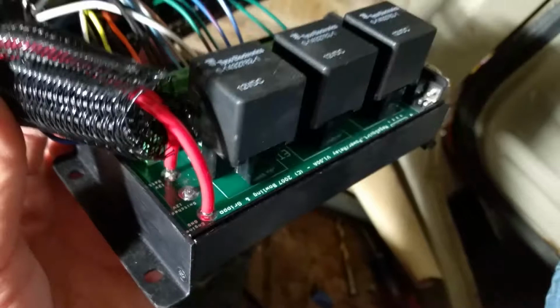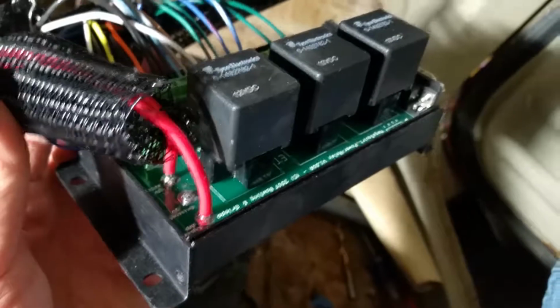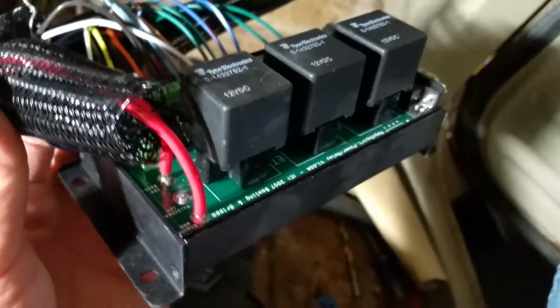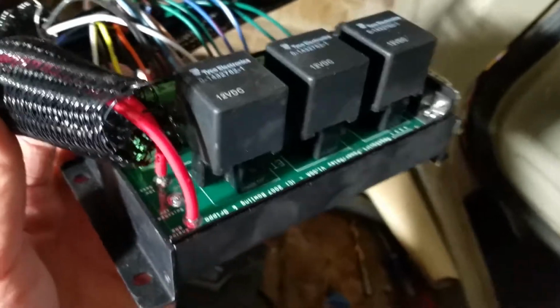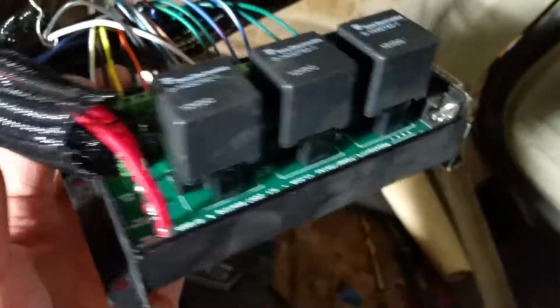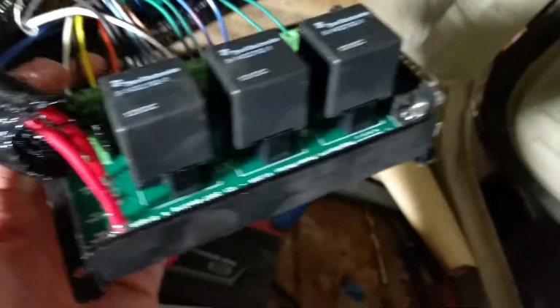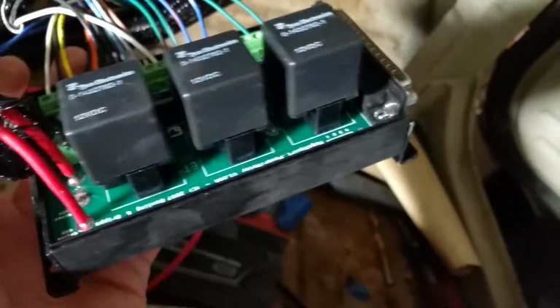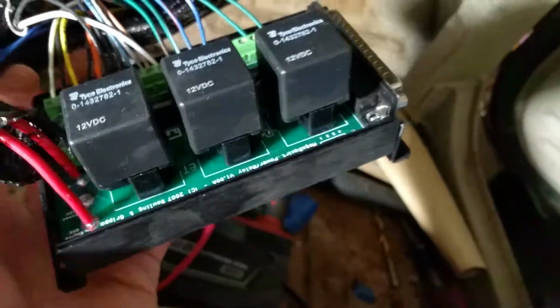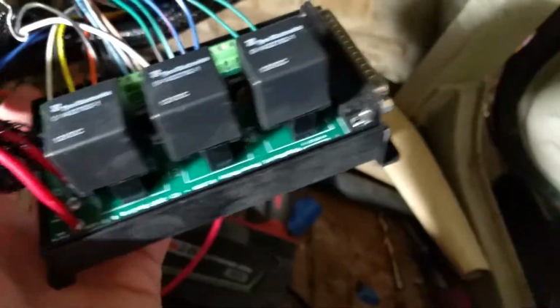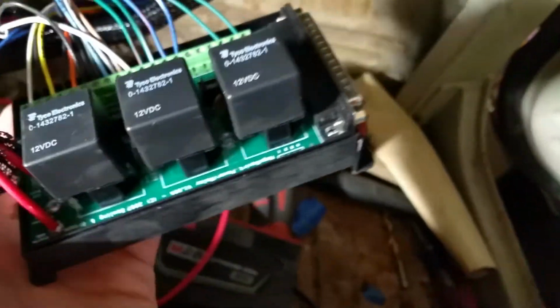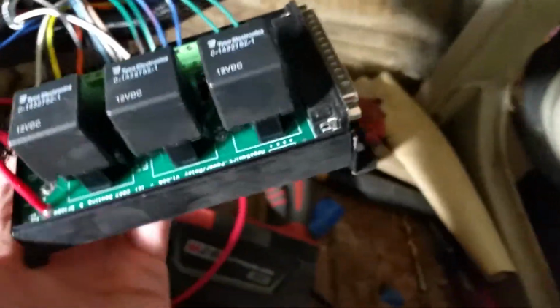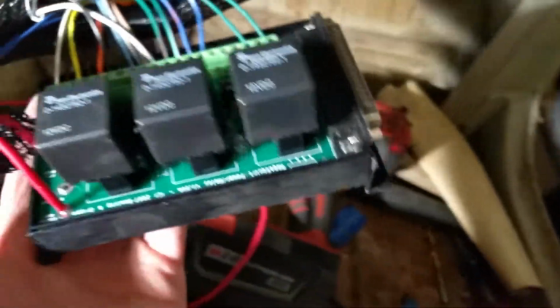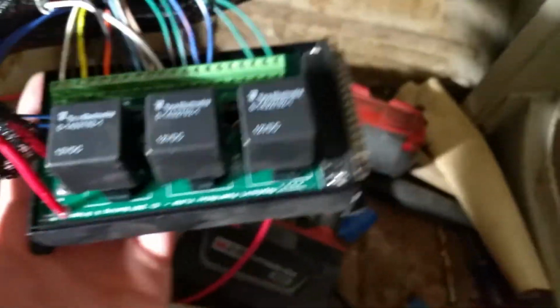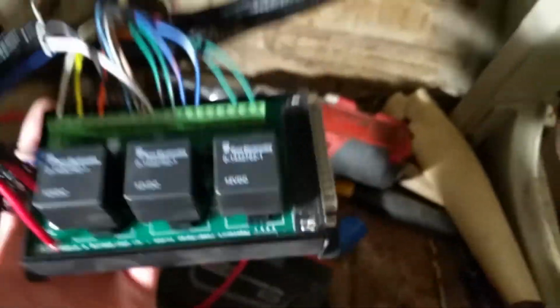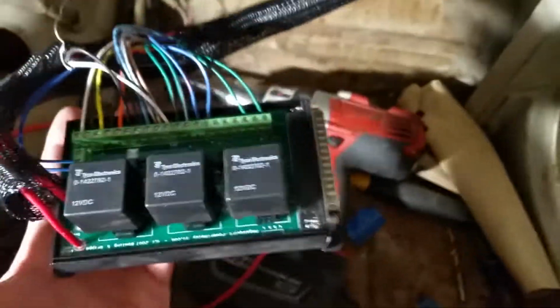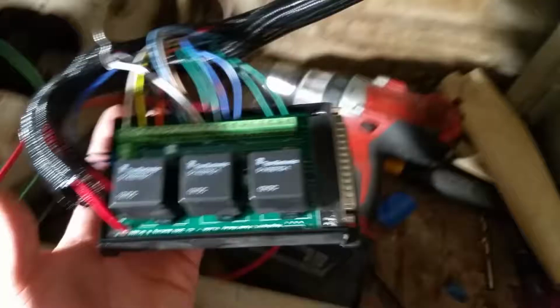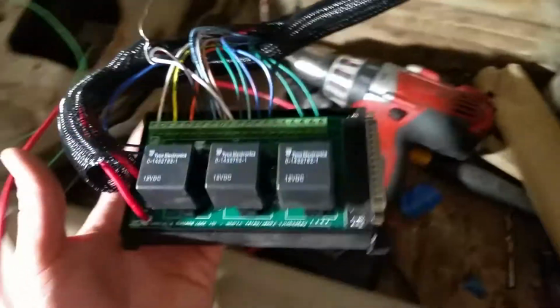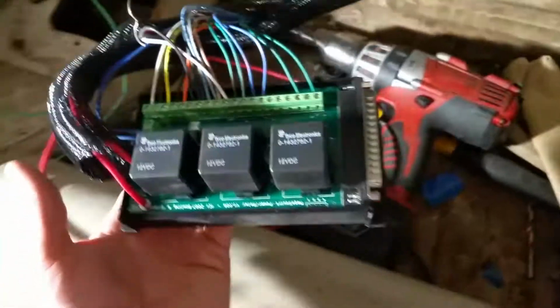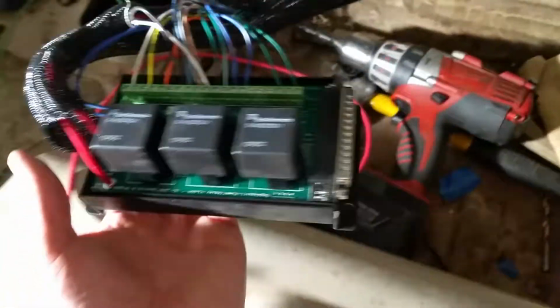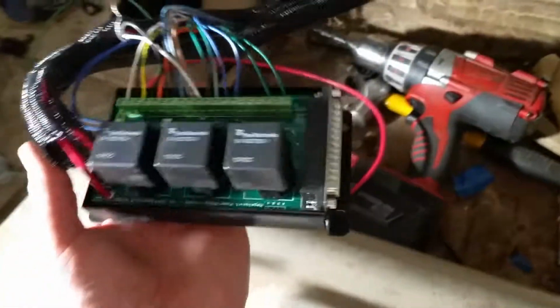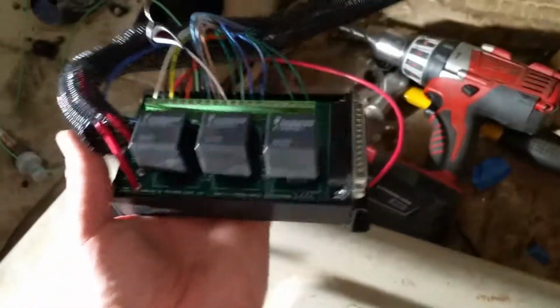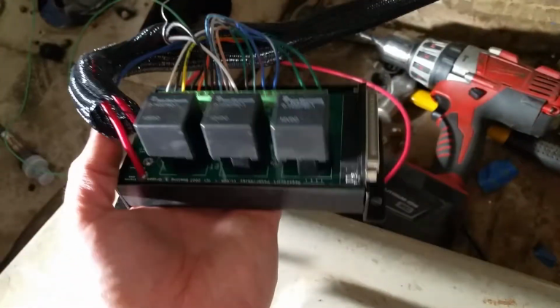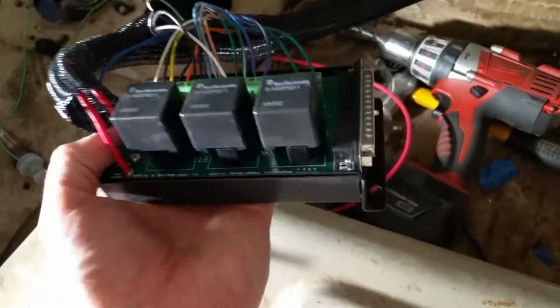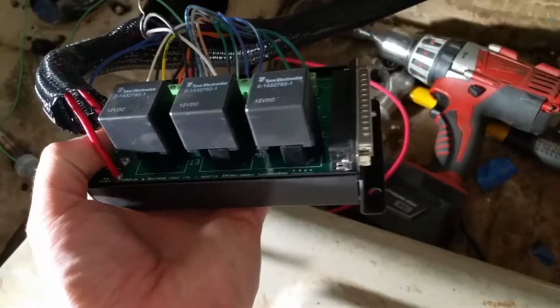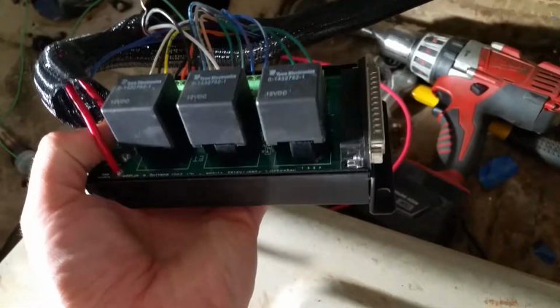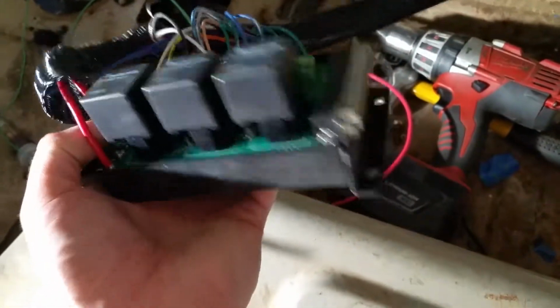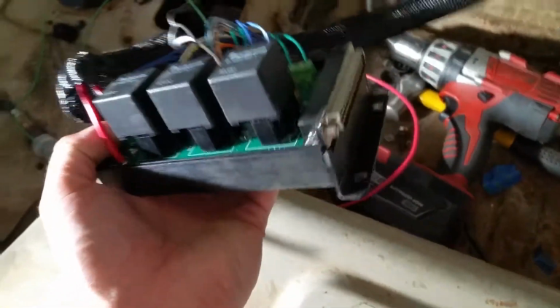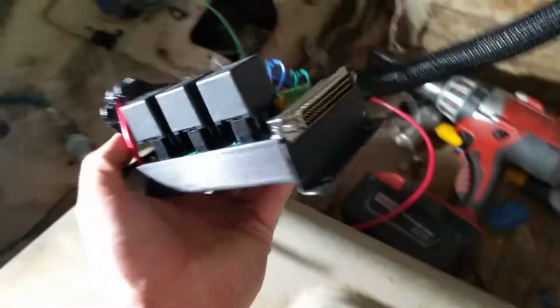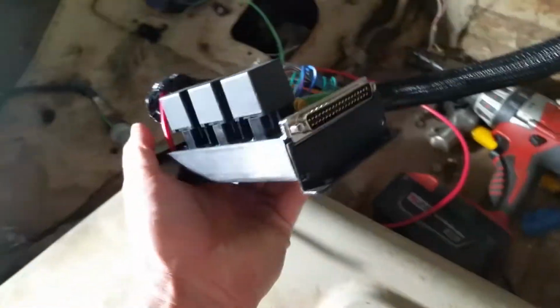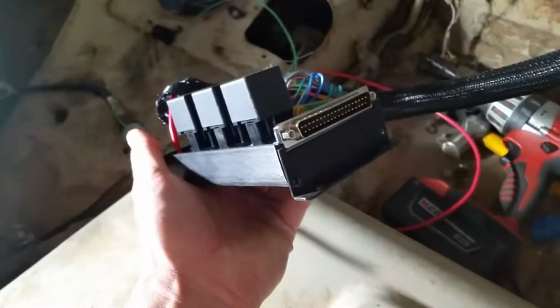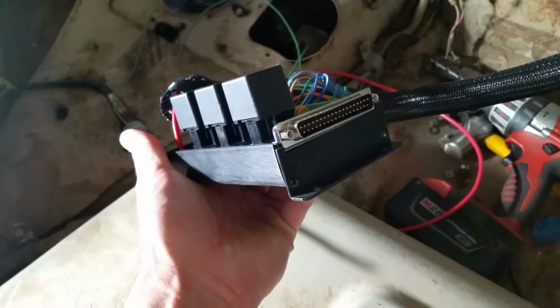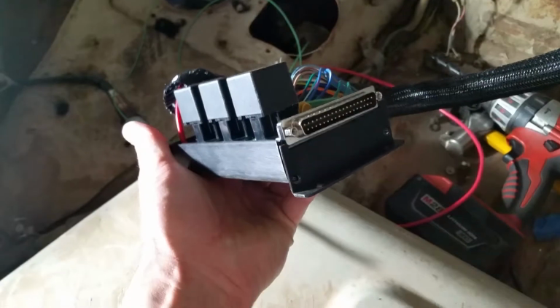Everything switches off of that main relay out in the engine bay.